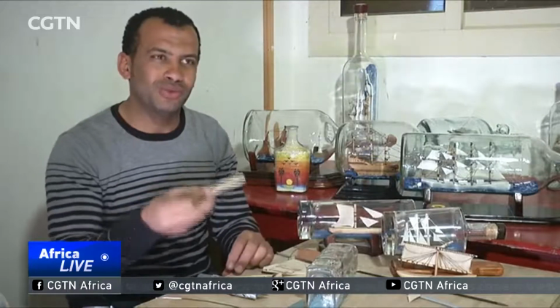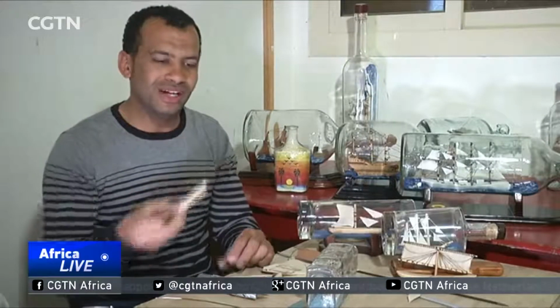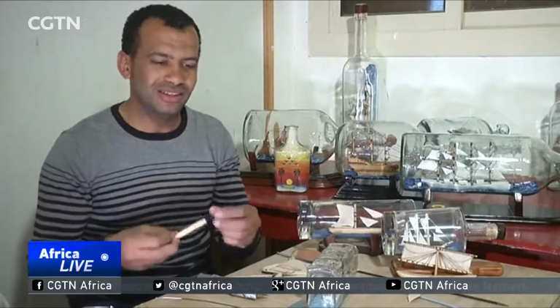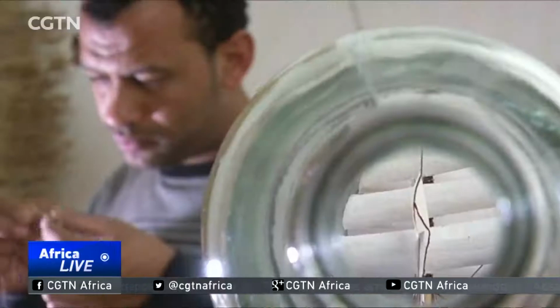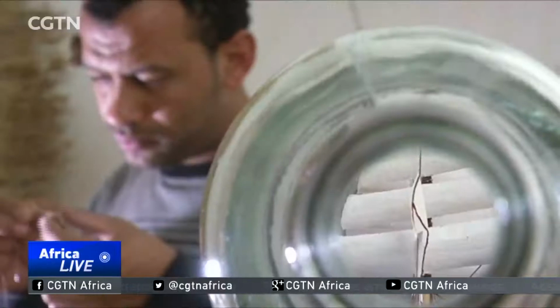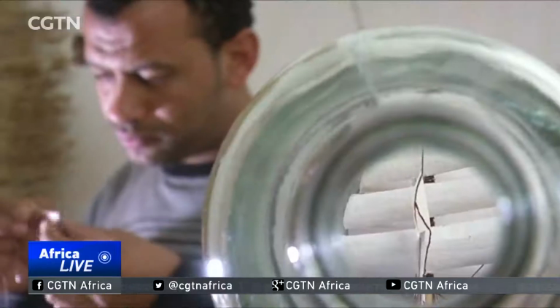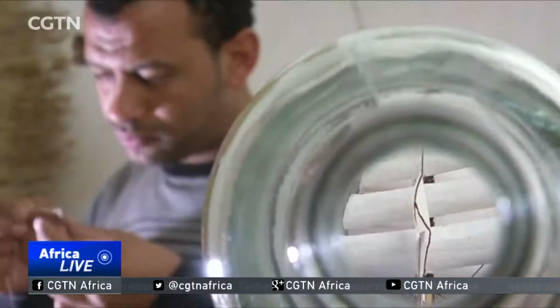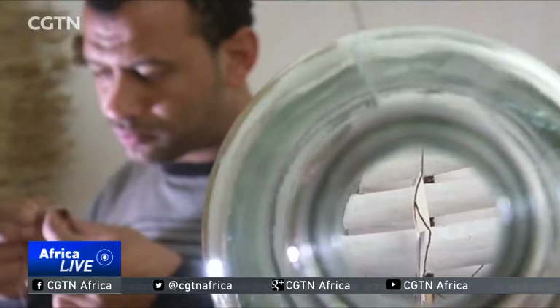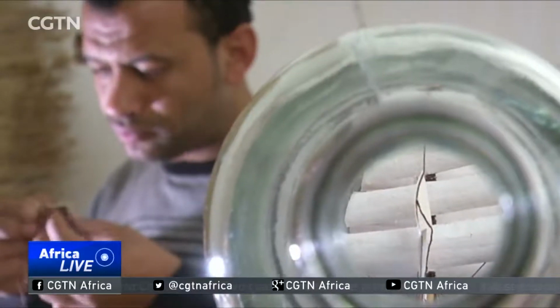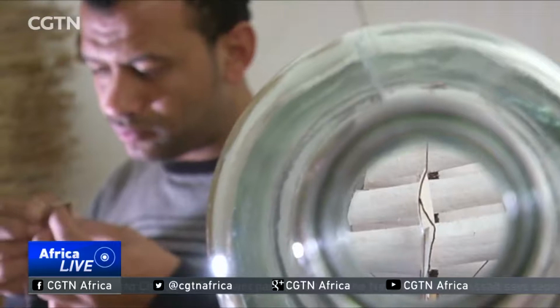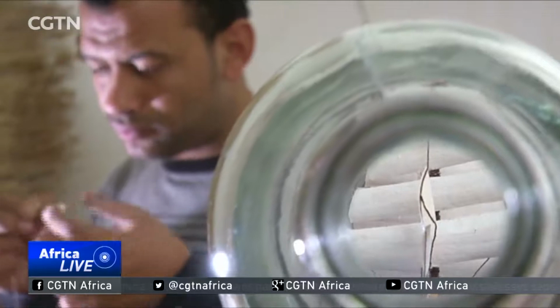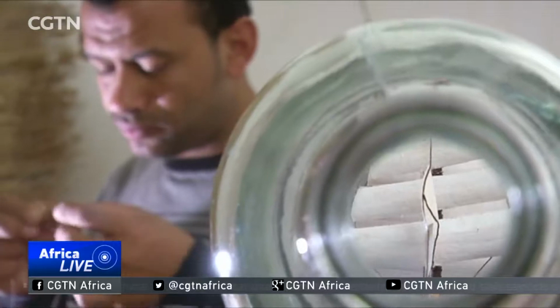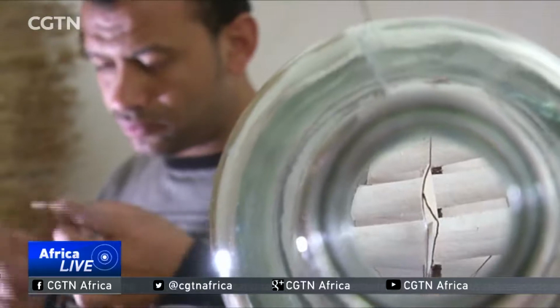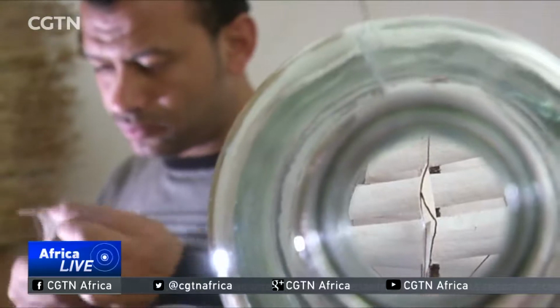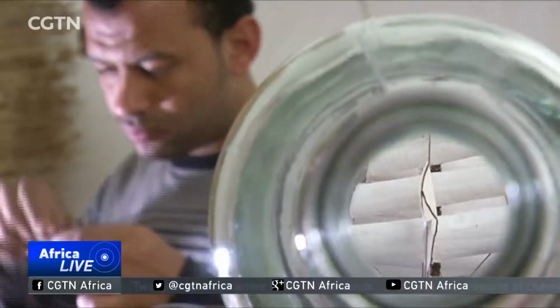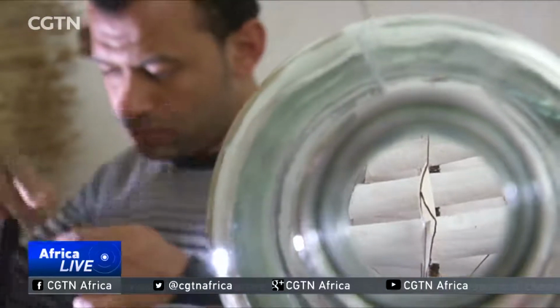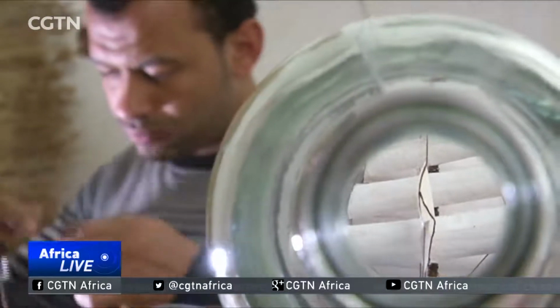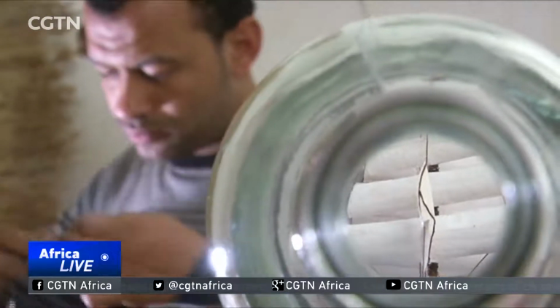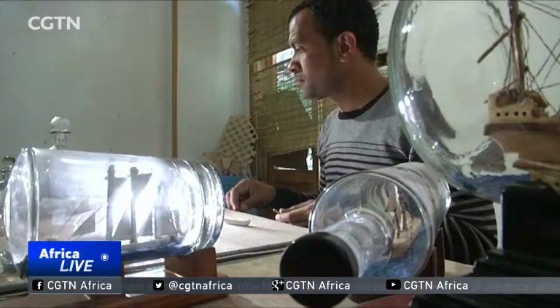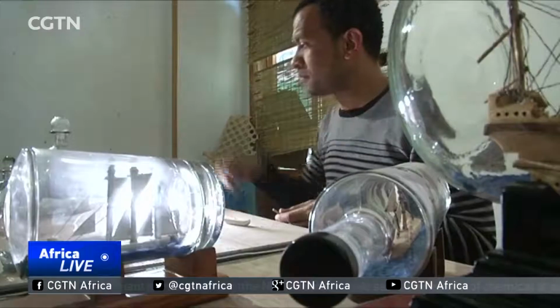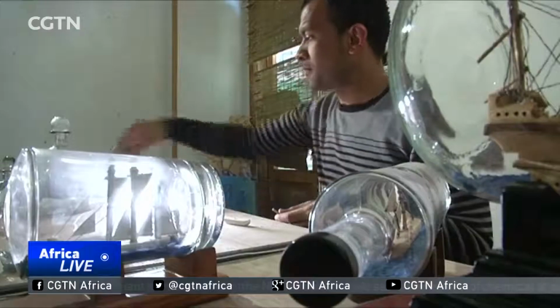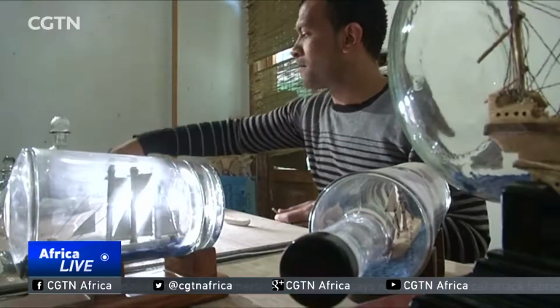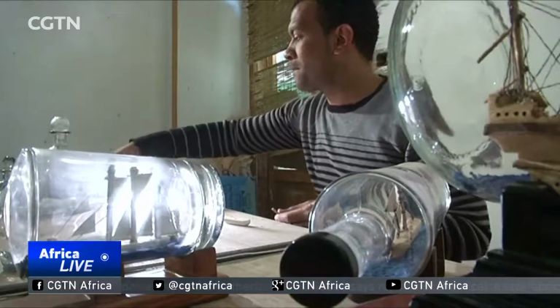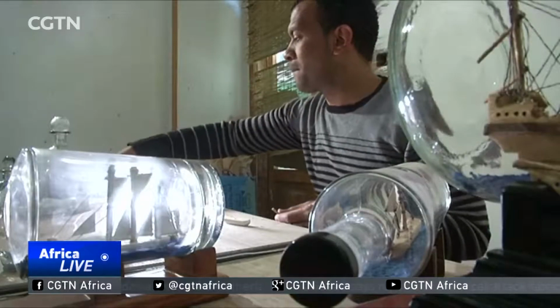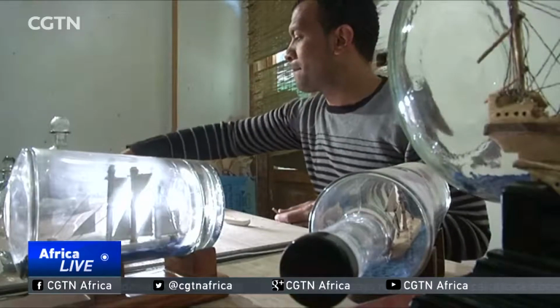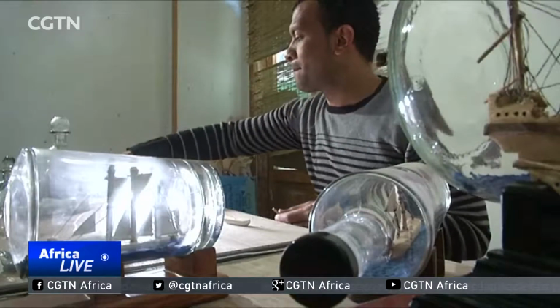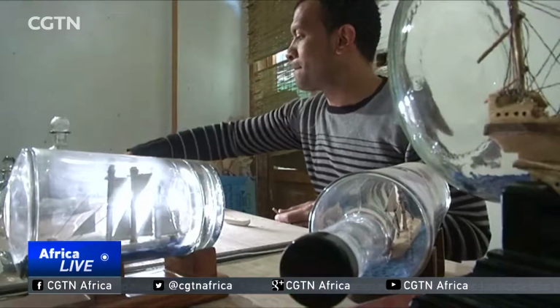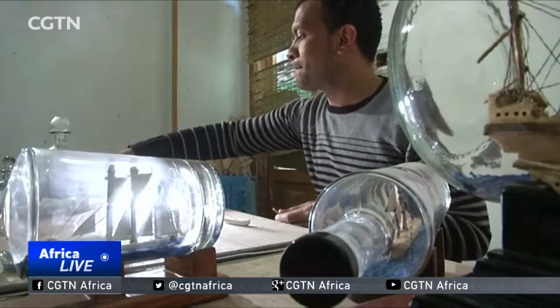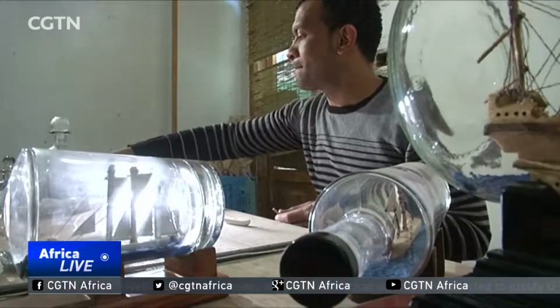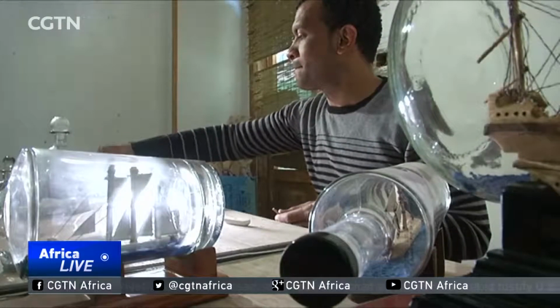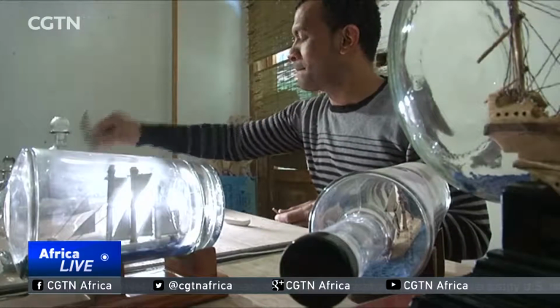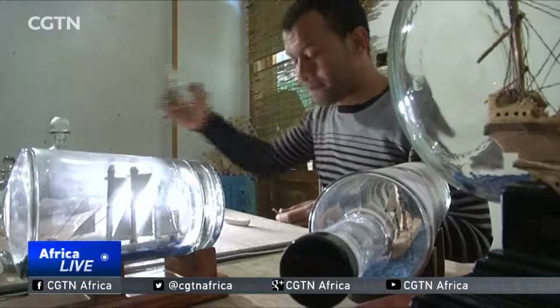One day, Ibrahim hopes to own a shop to sell his intricate works of art and even export them abroad.